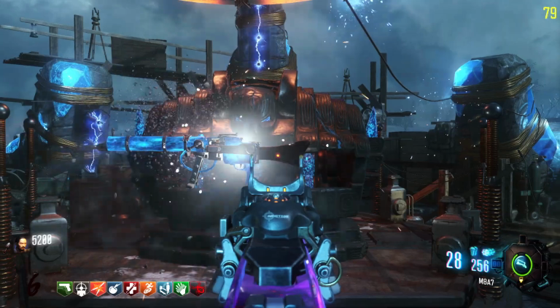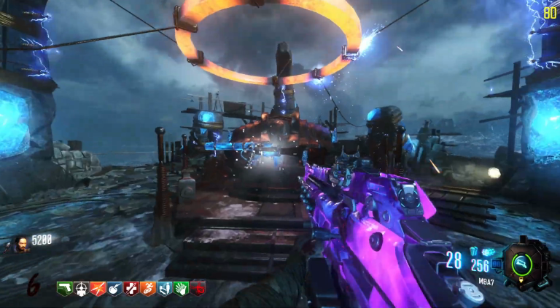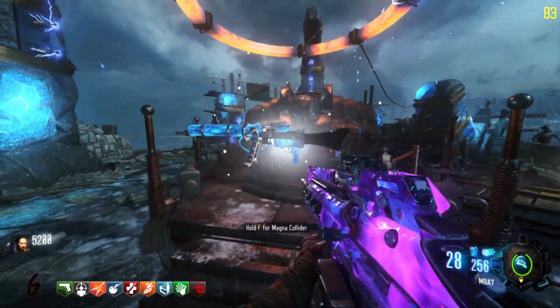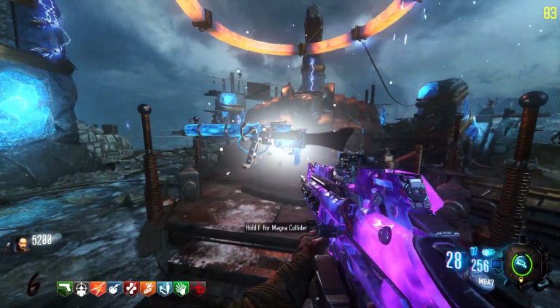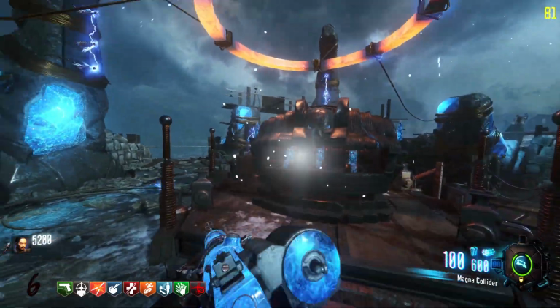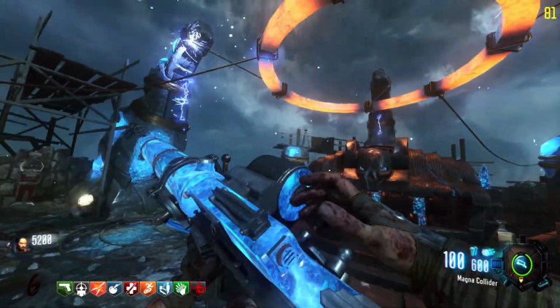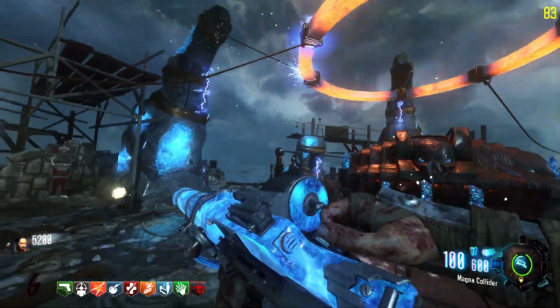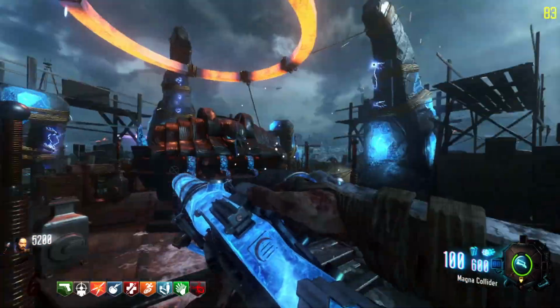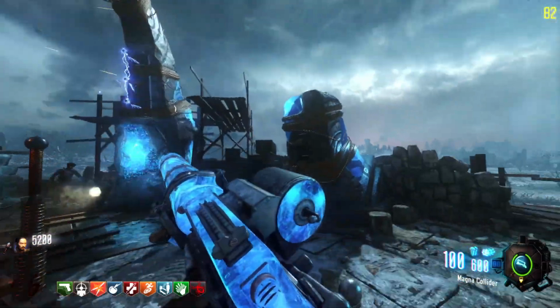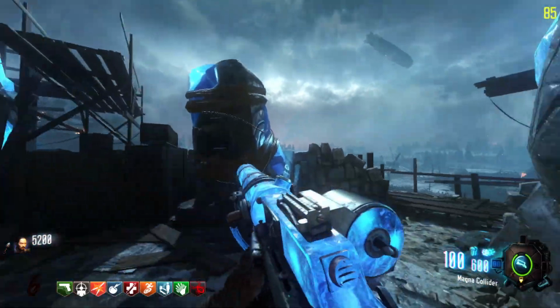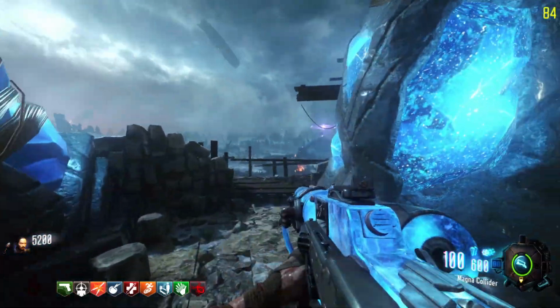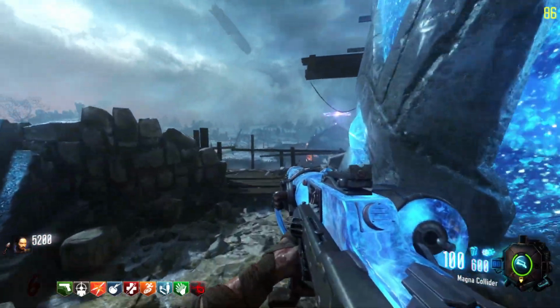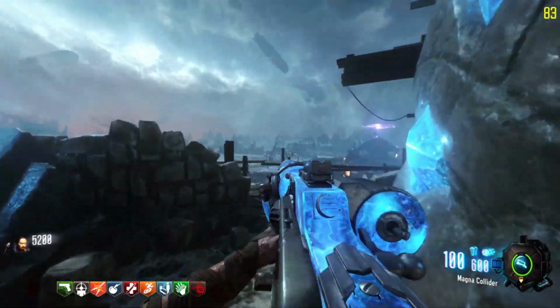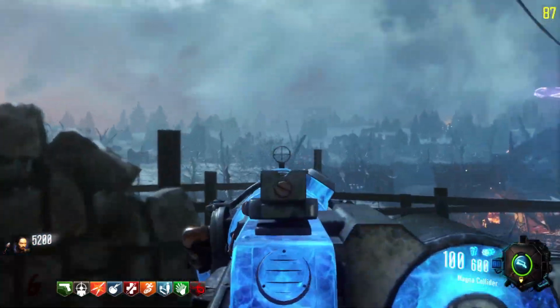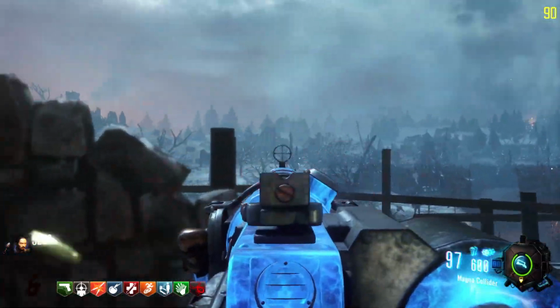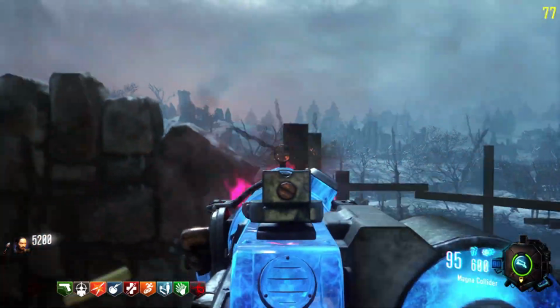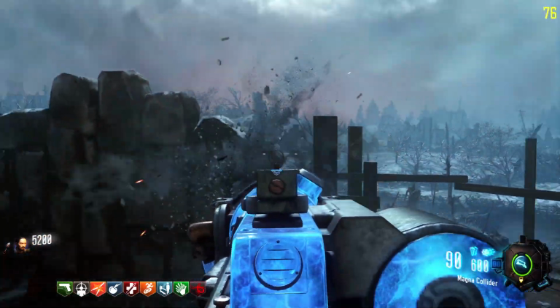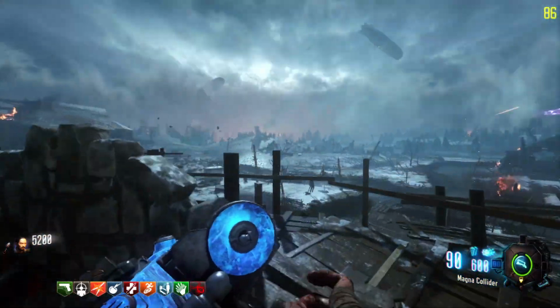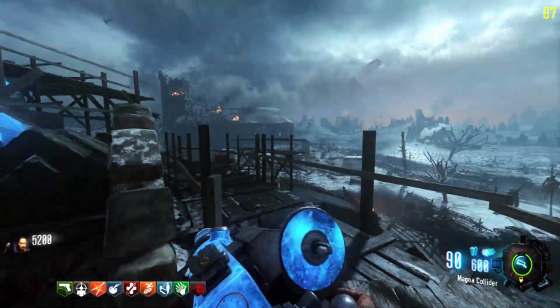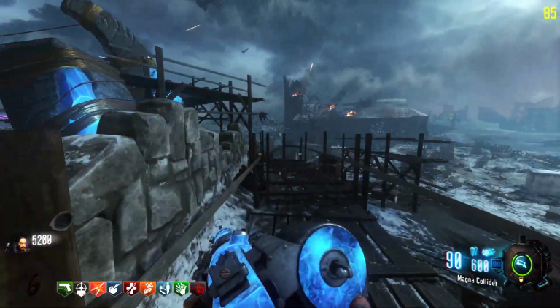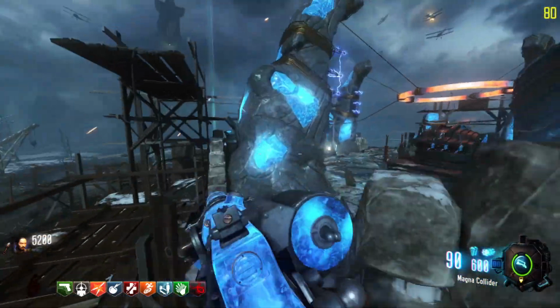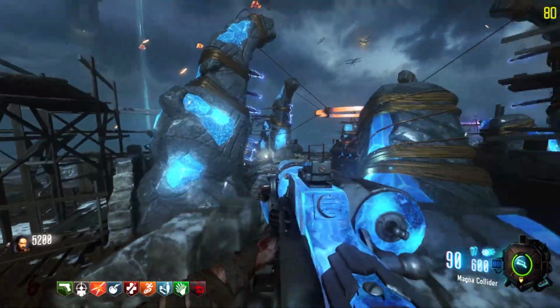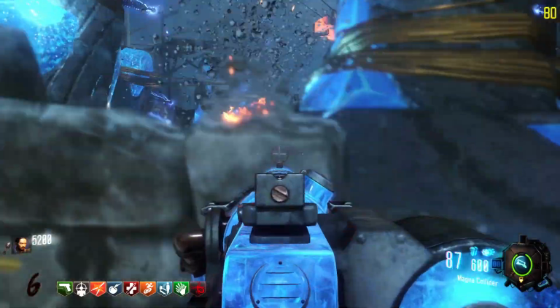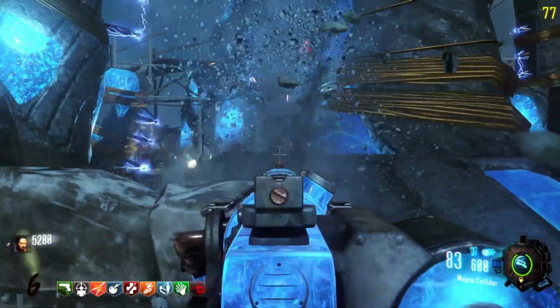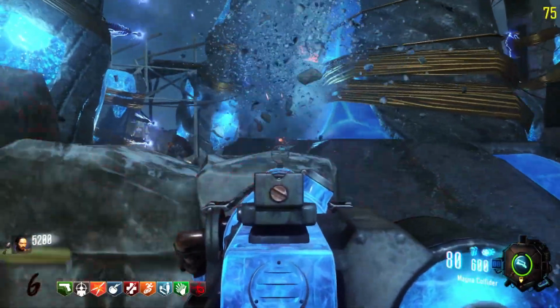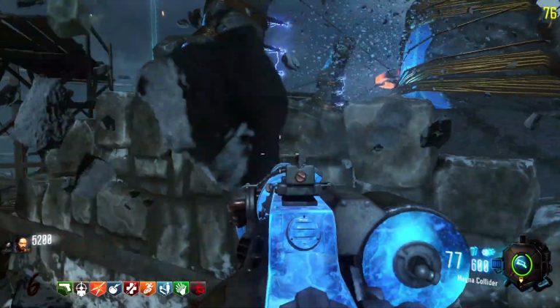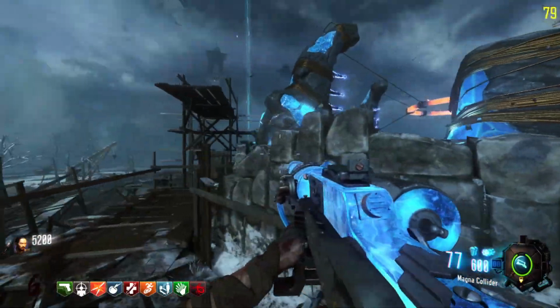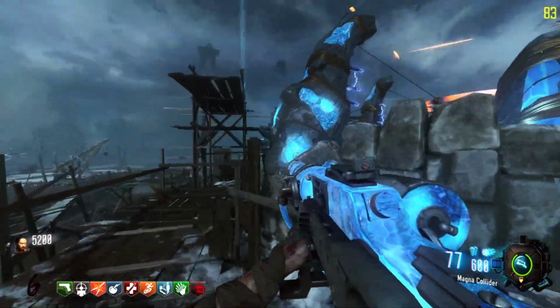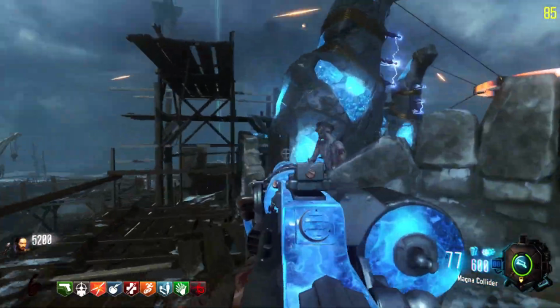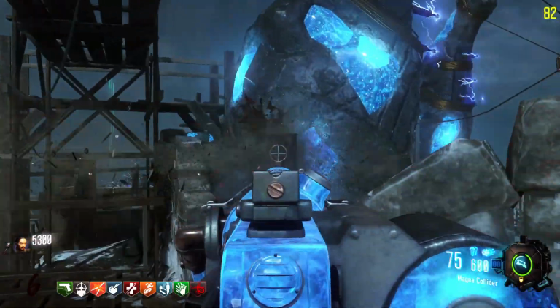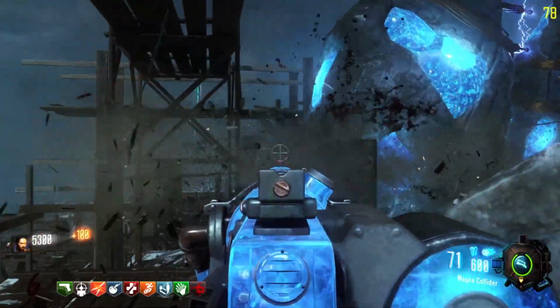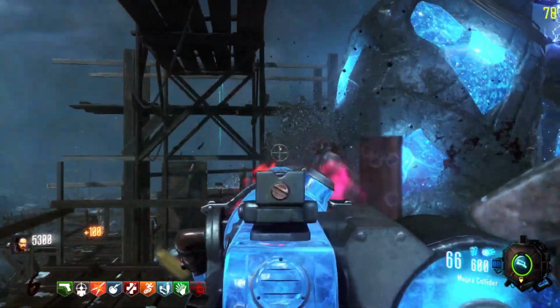In this video I'm going to be showing you how to get a free Magna Collider, which is the MG08 Pack-a-Punch in Black Ops 3 Chronicles Origins. This also applies to the Black Ops 2 version of Origins.